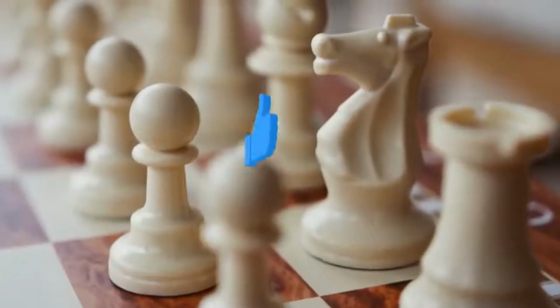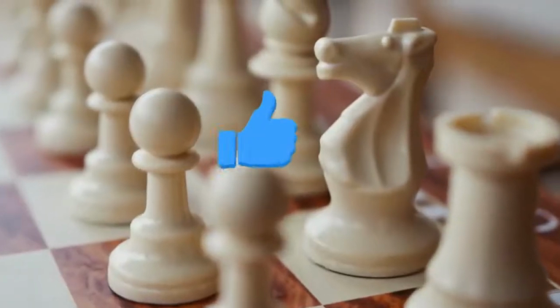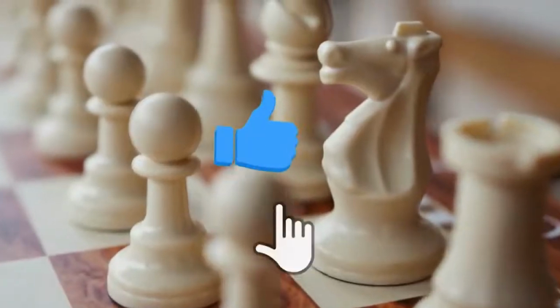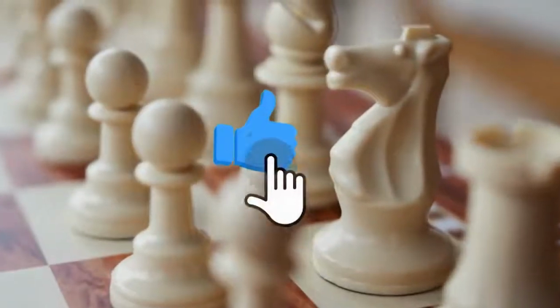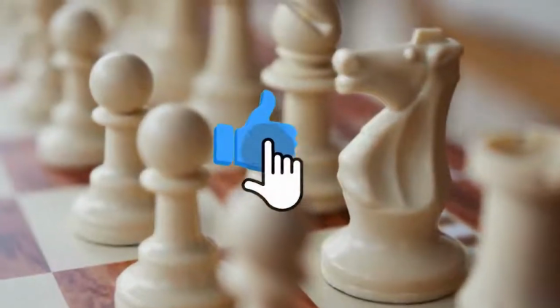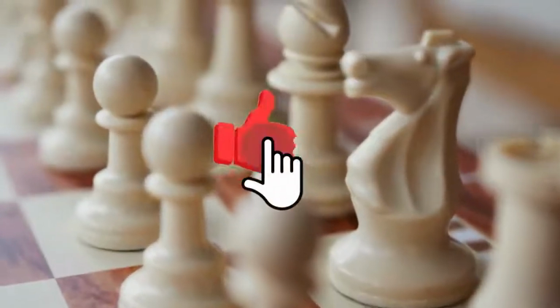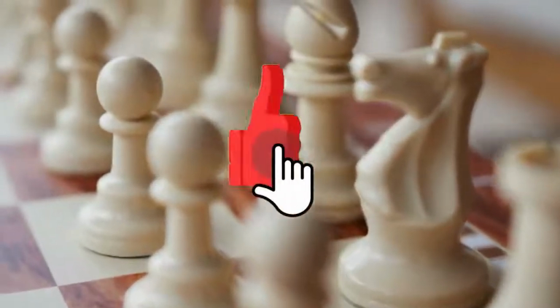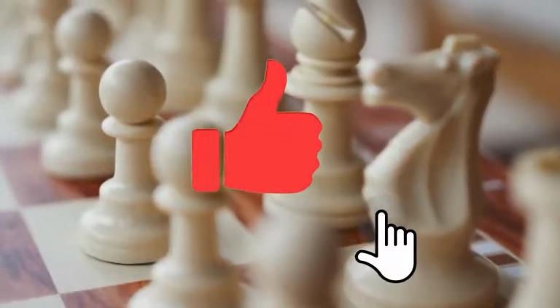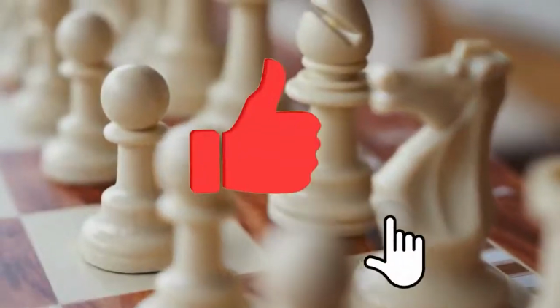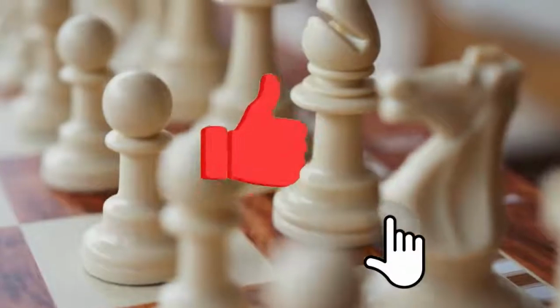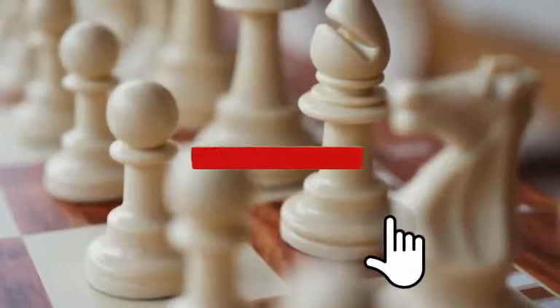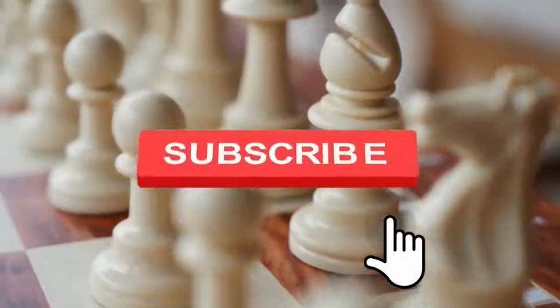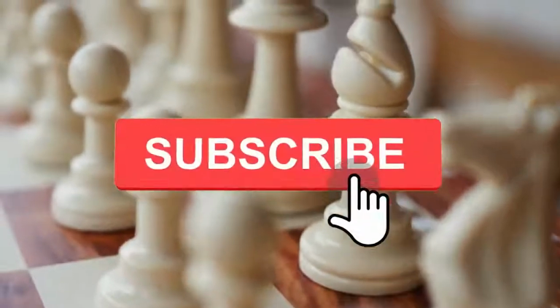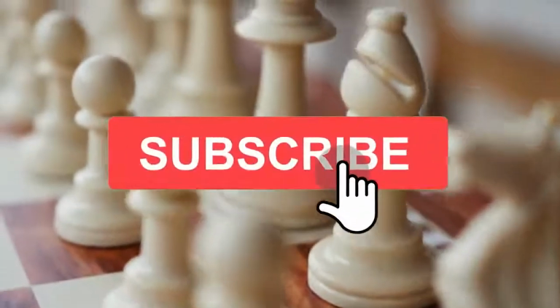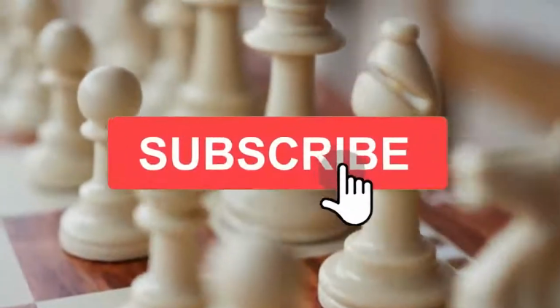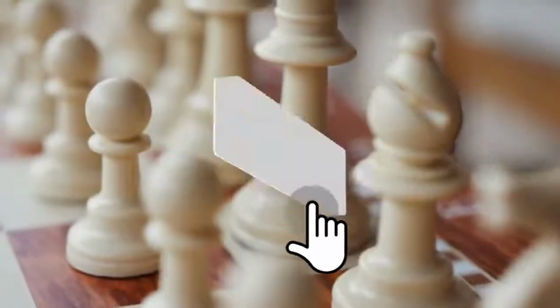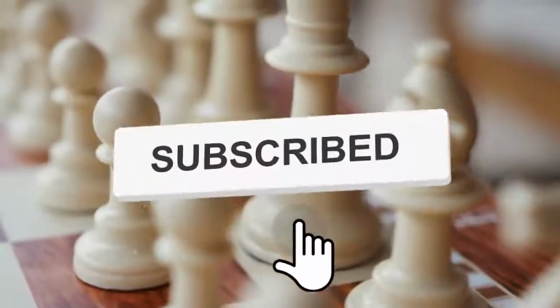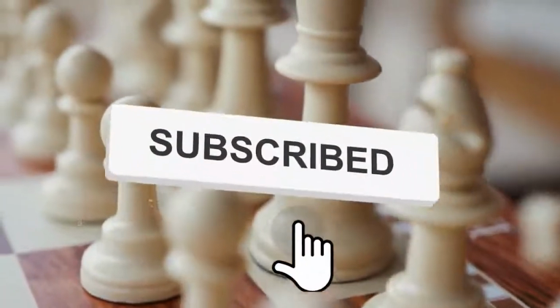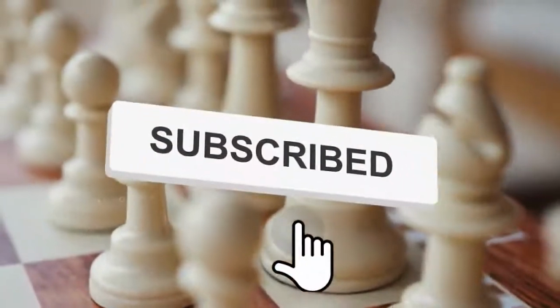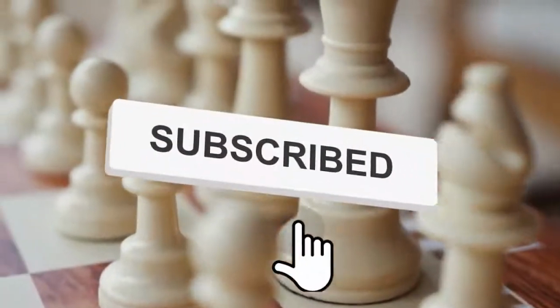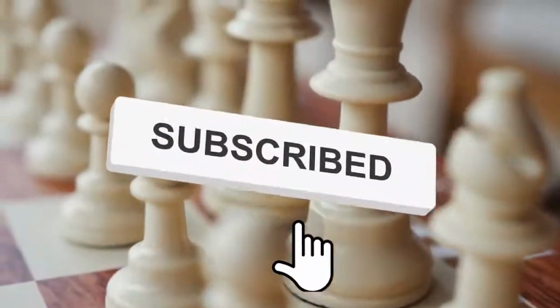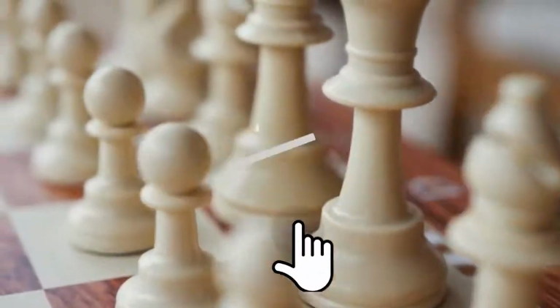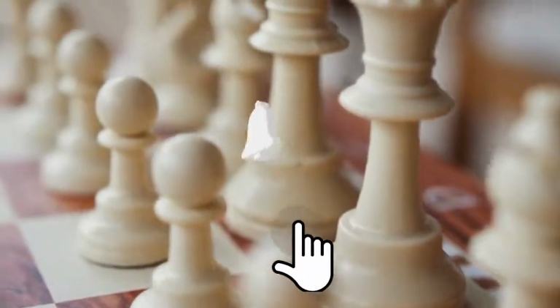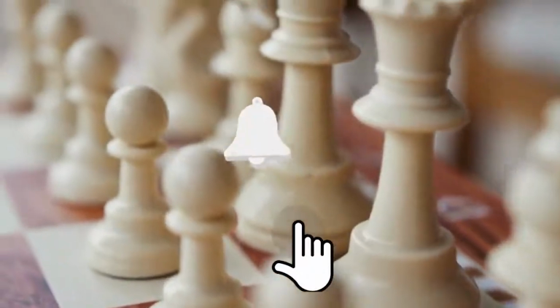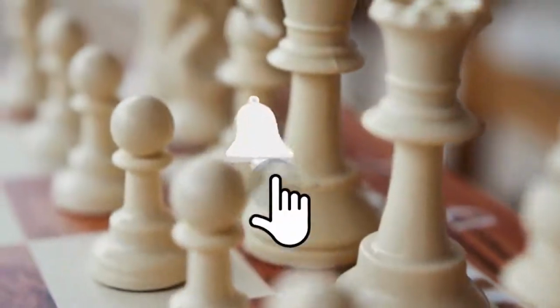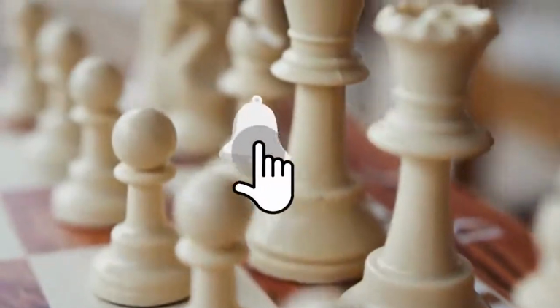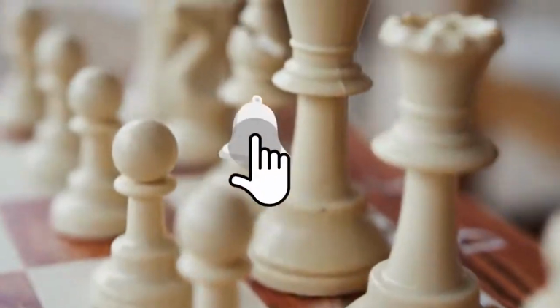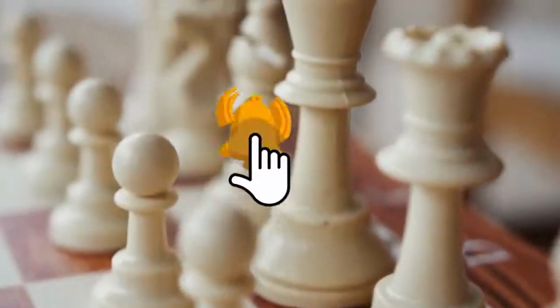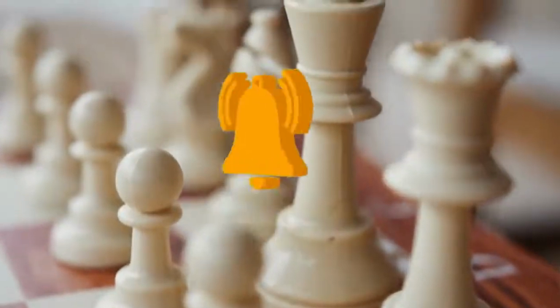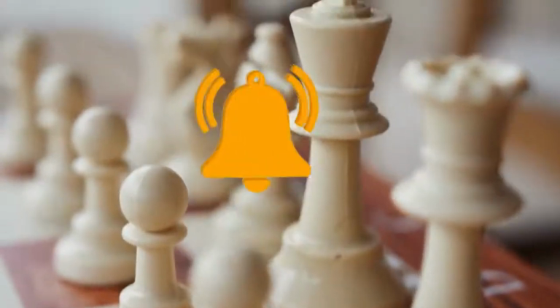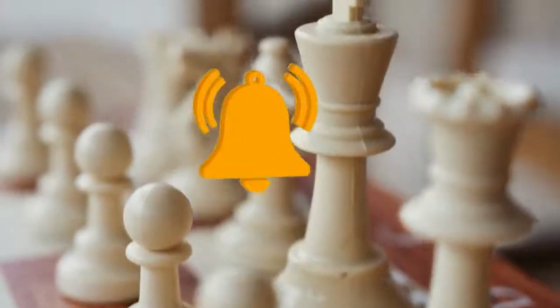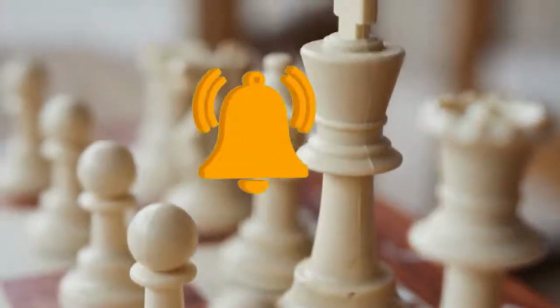Make sure you hit the subscribe button, and don't forget to give this video a thumbs up, because you'll love what's coming up.